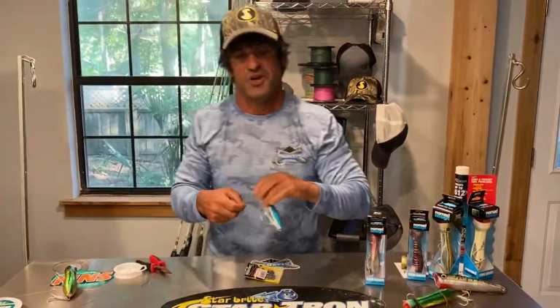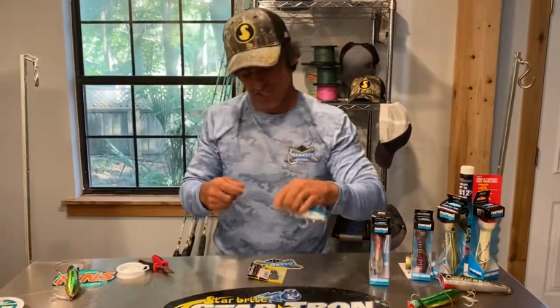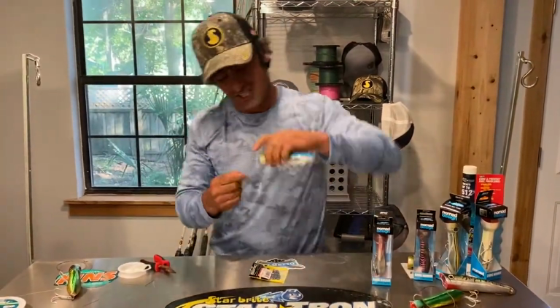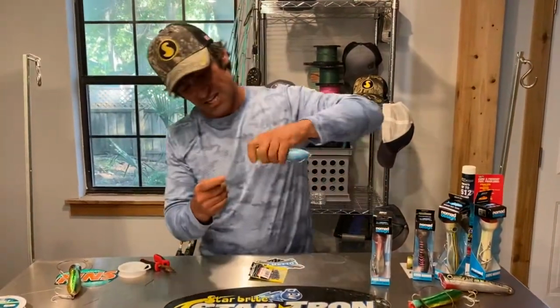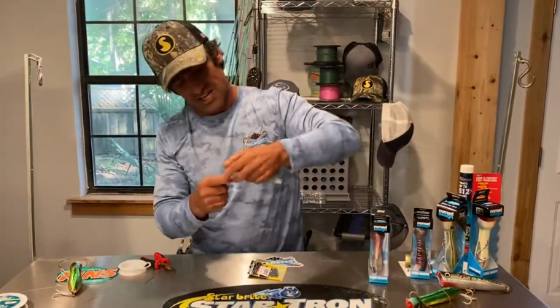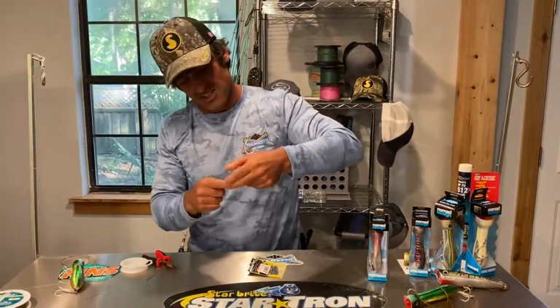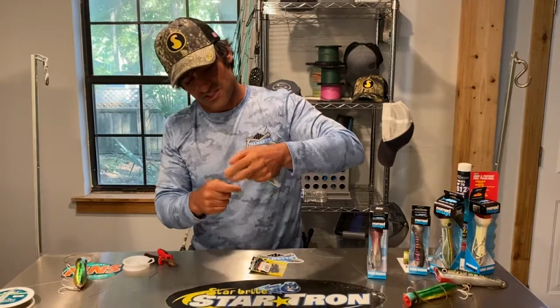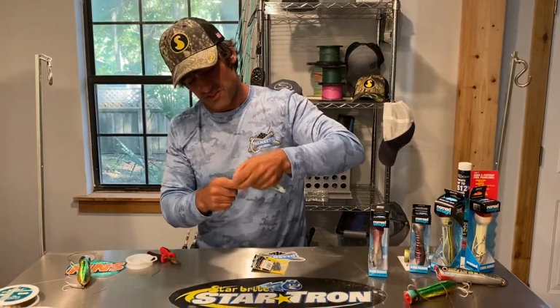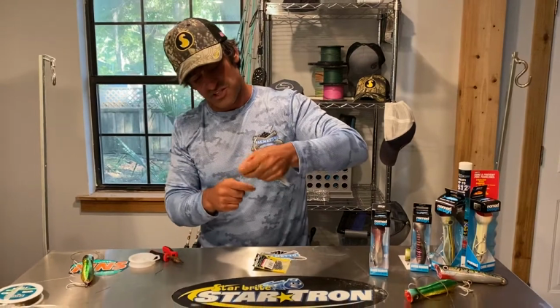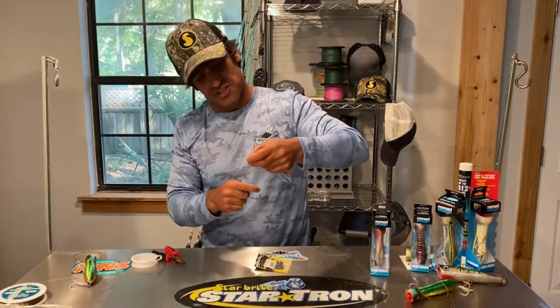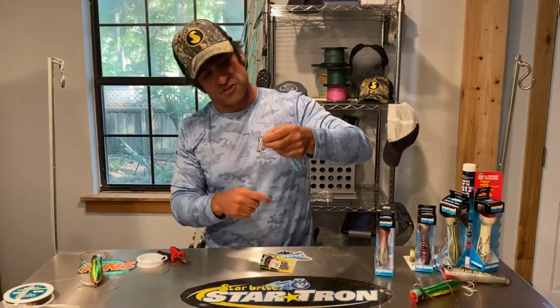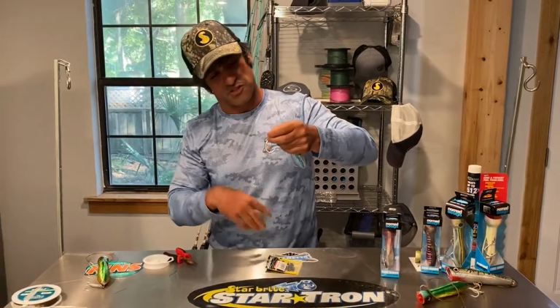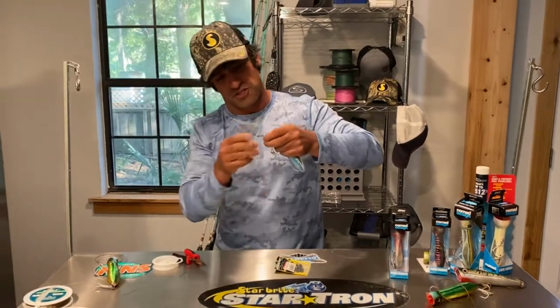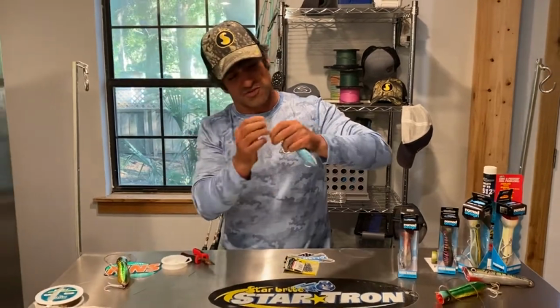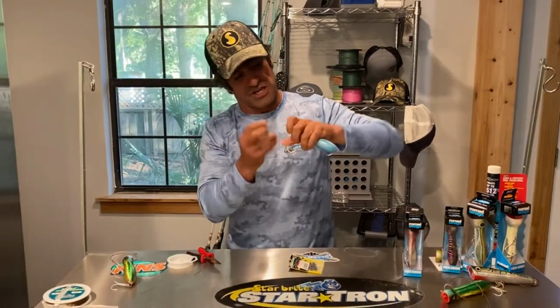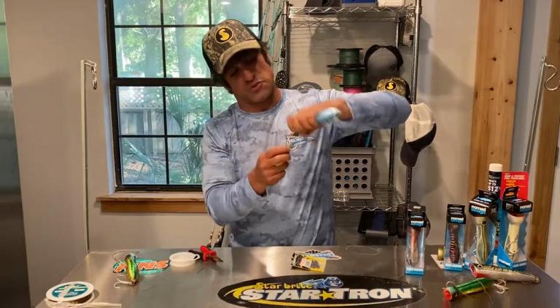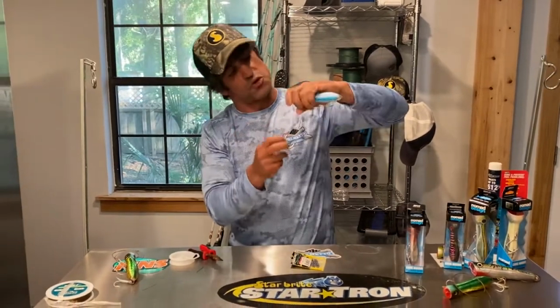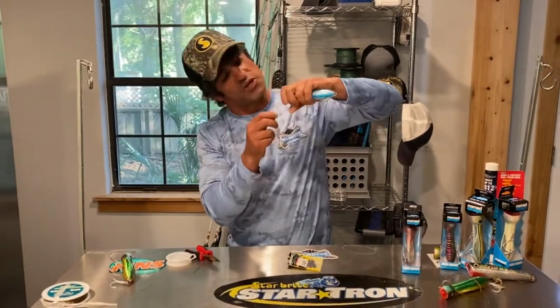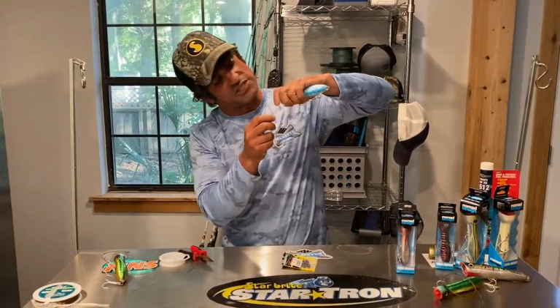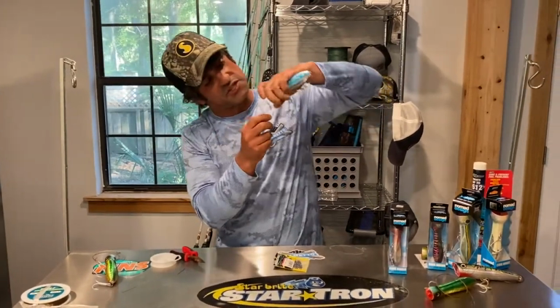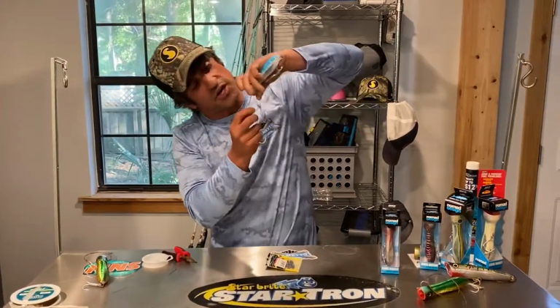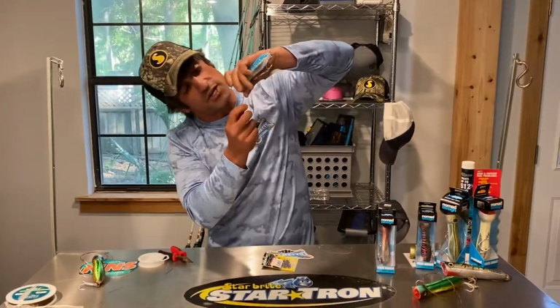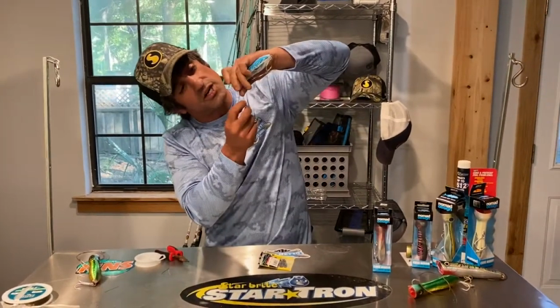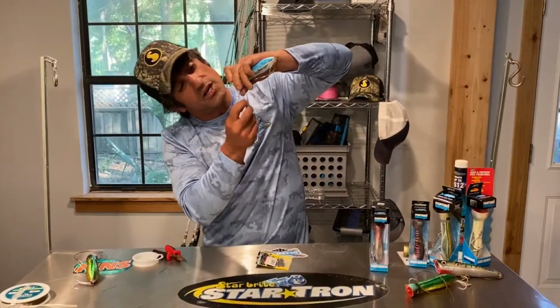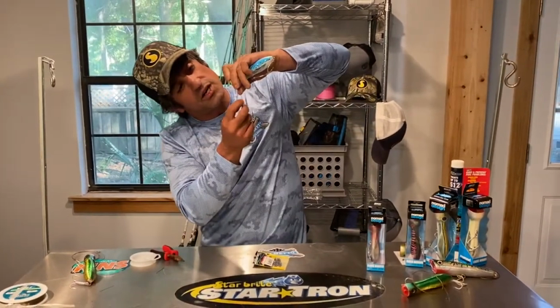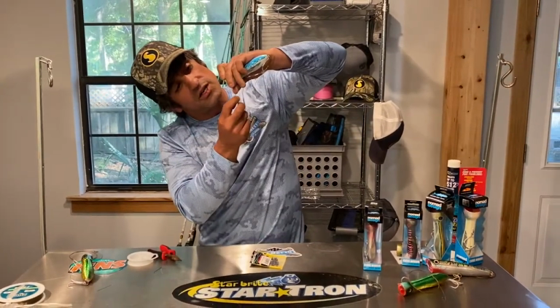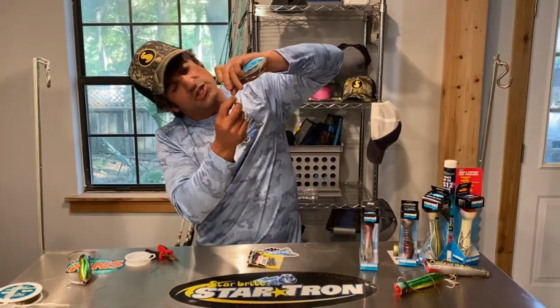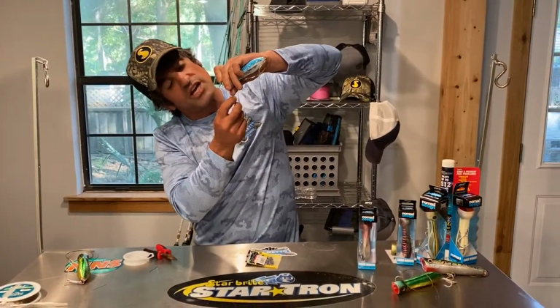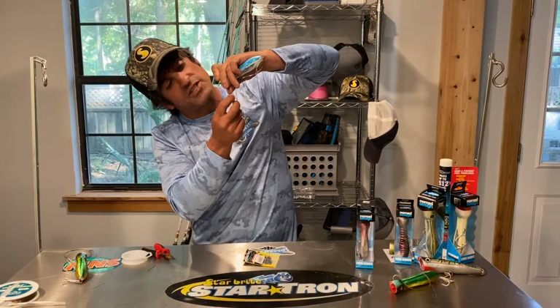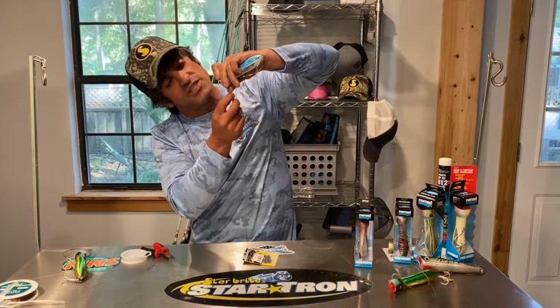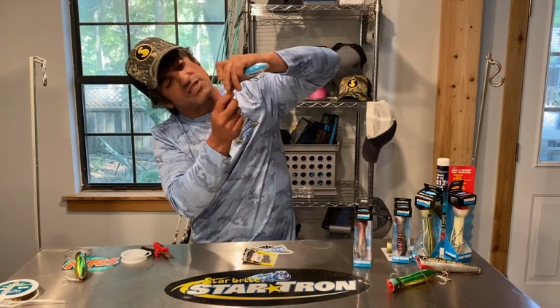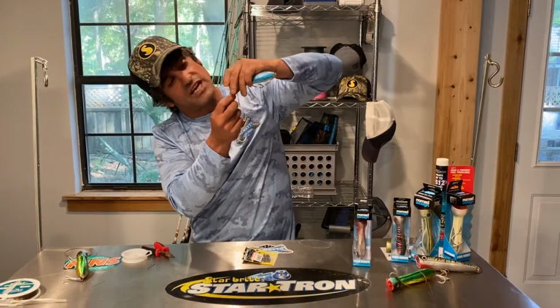This fishing thing is a learning experience every day. It's a miracle we catch fish around here — shows you how easy it is, guys.